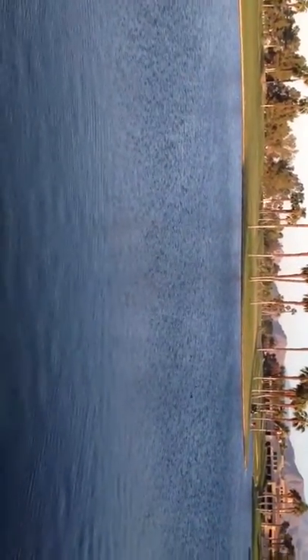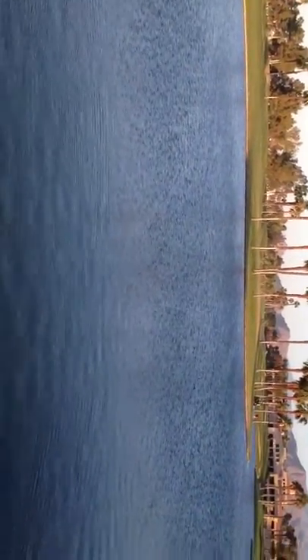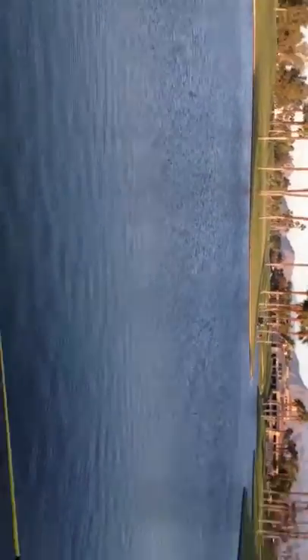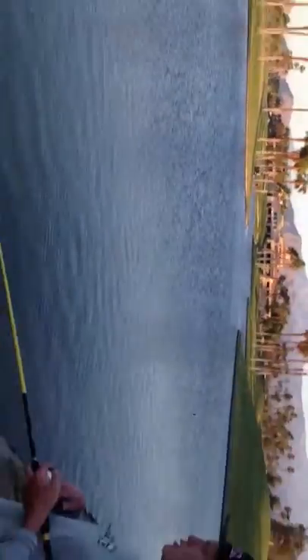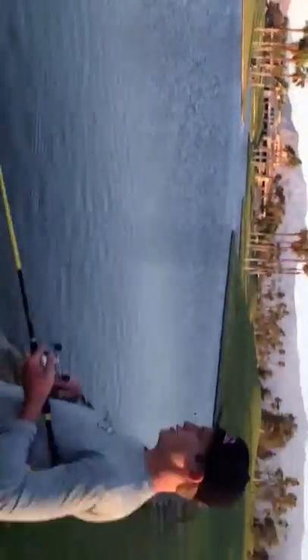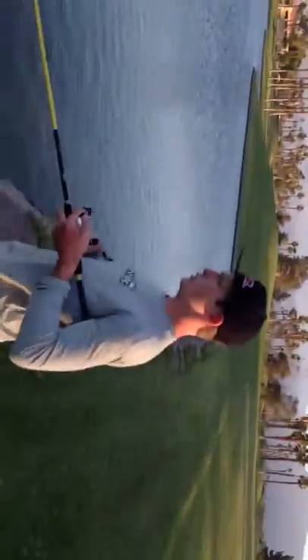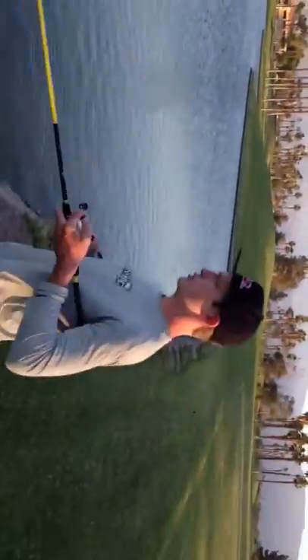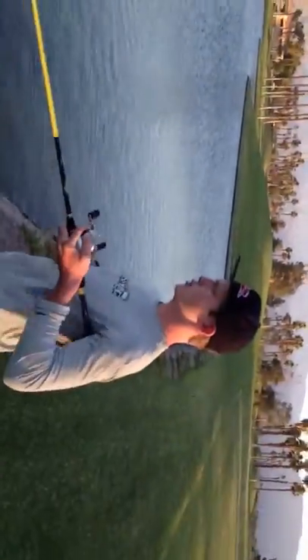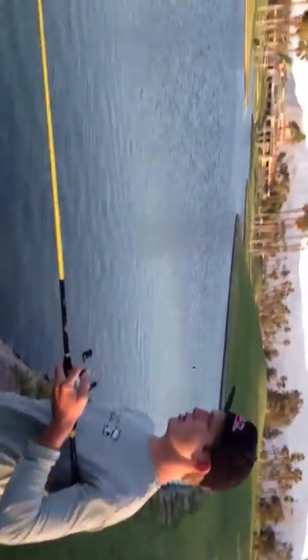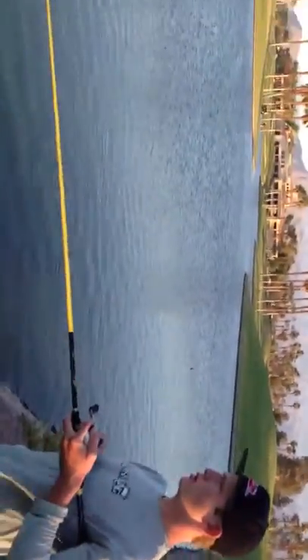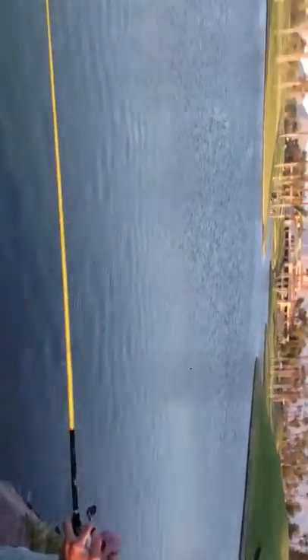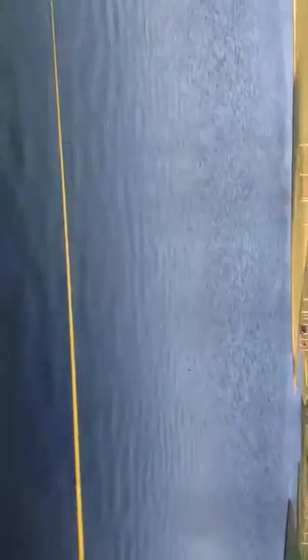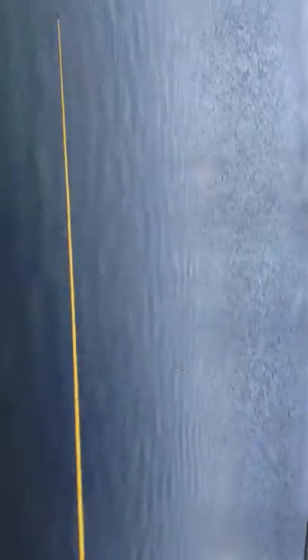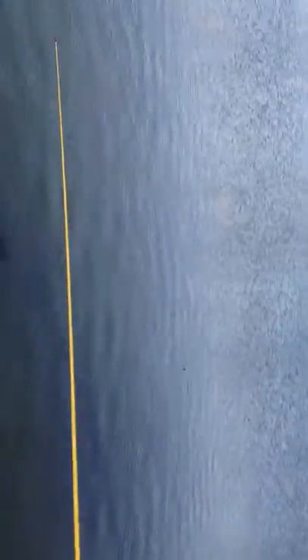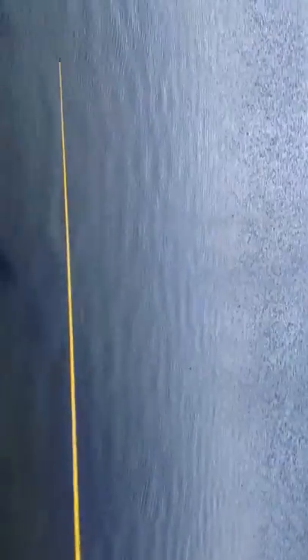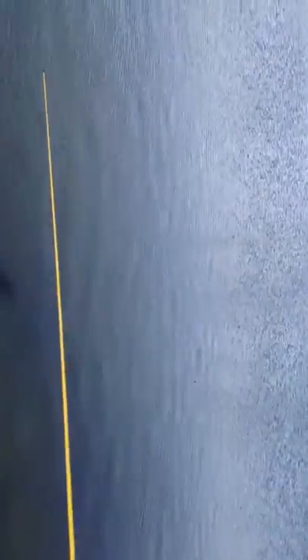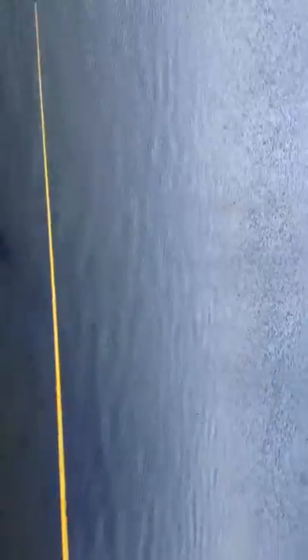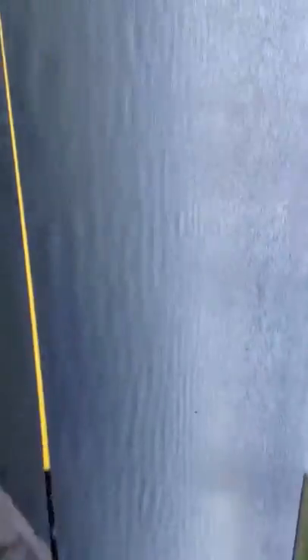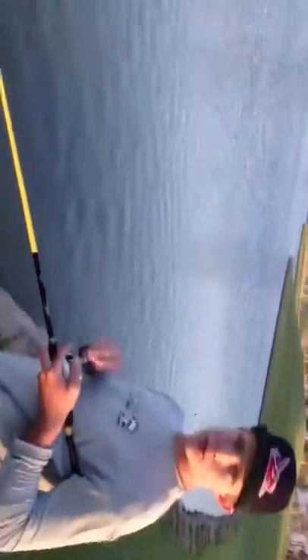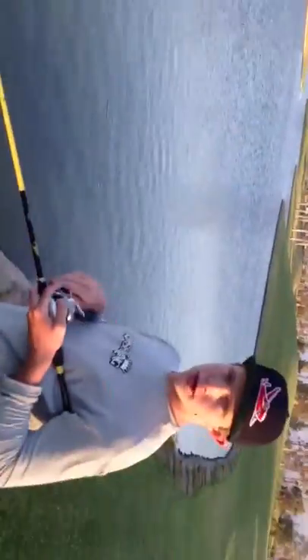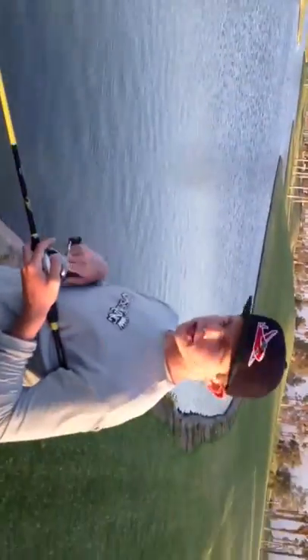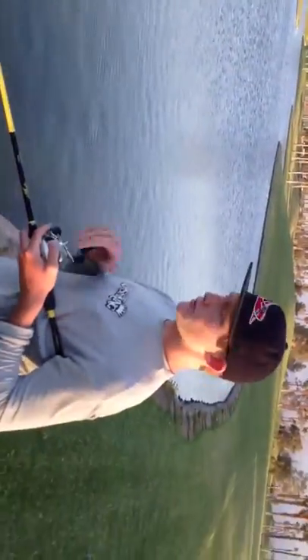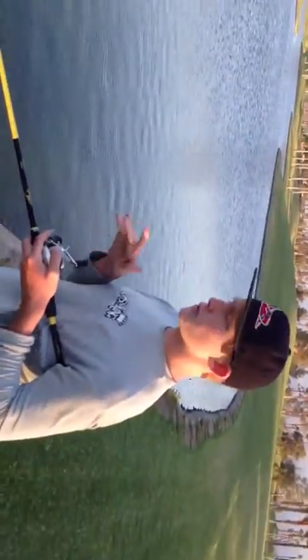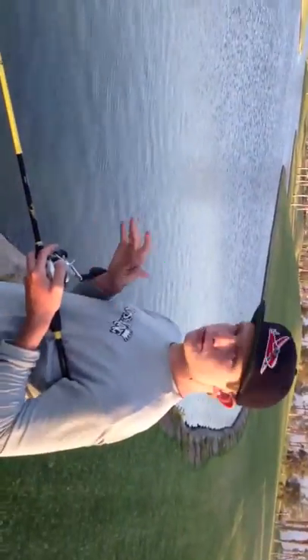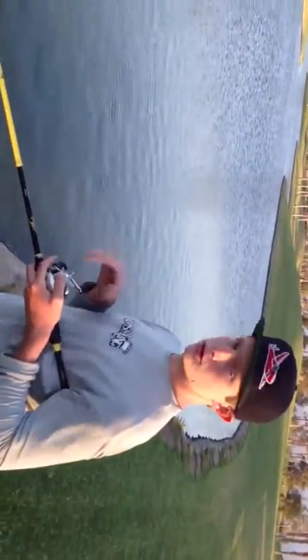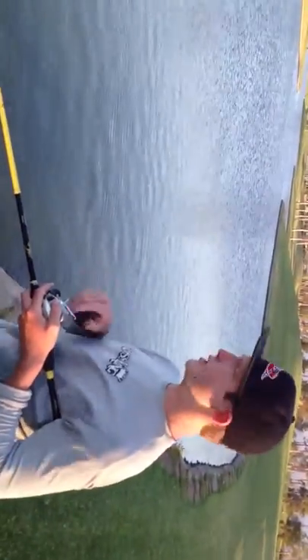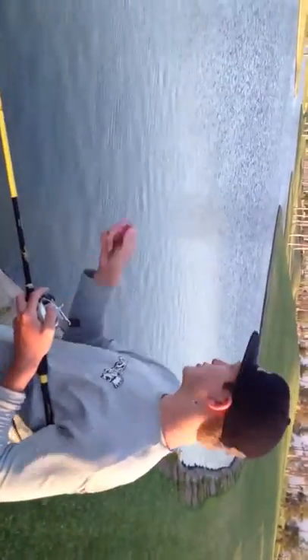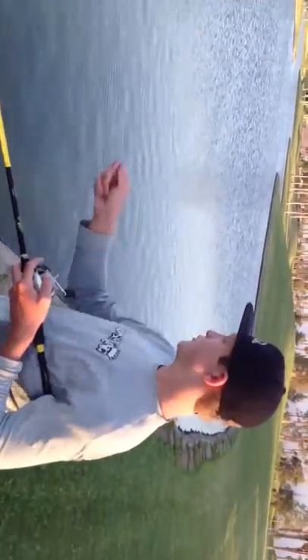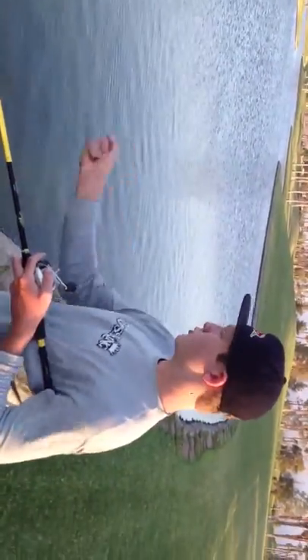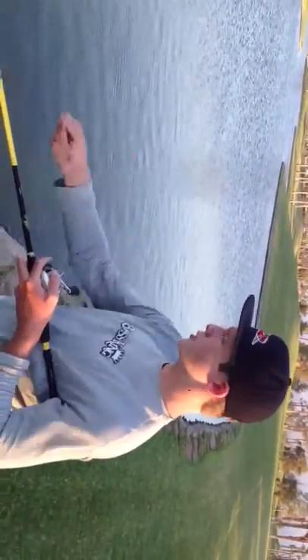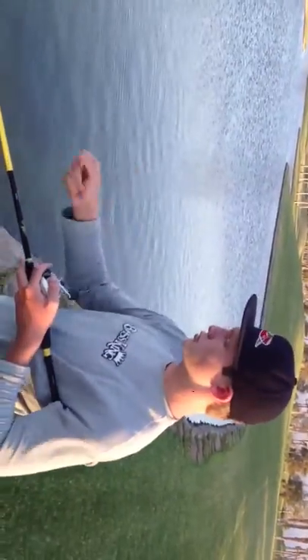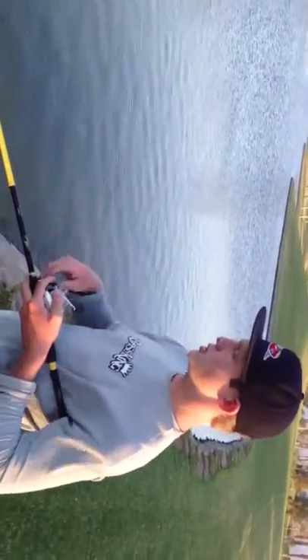You can twitch it, especially when you're ripping through grass. But if you're ripping through the grass, you don't want to twitch.